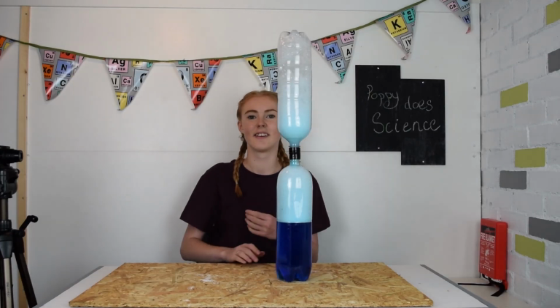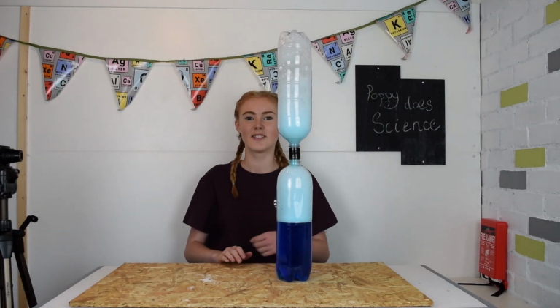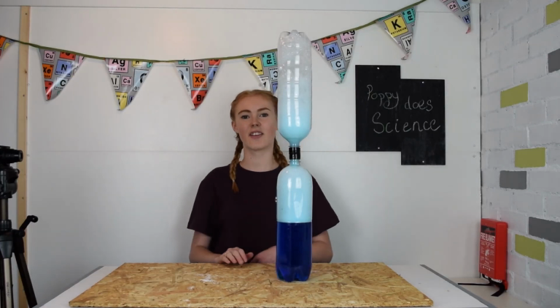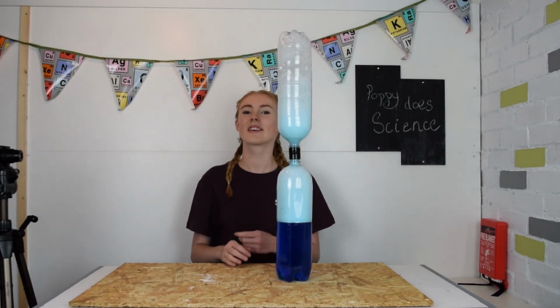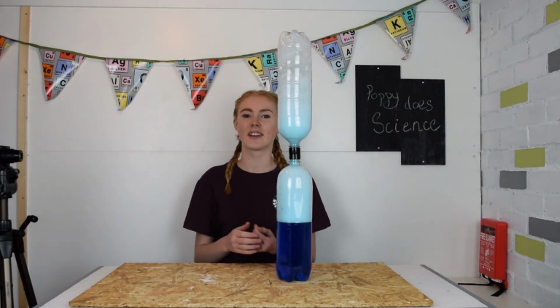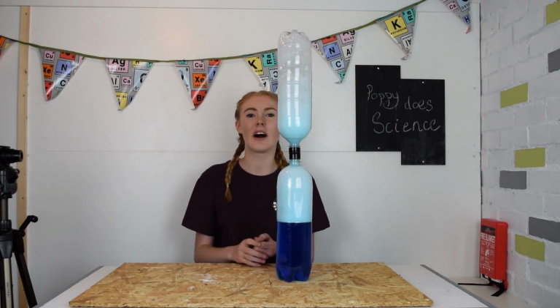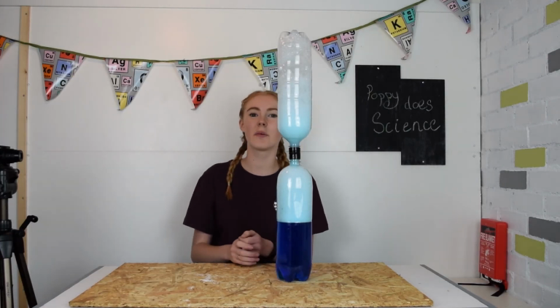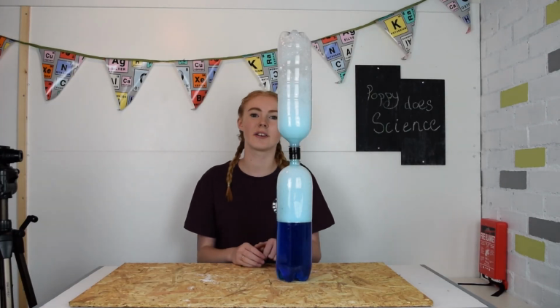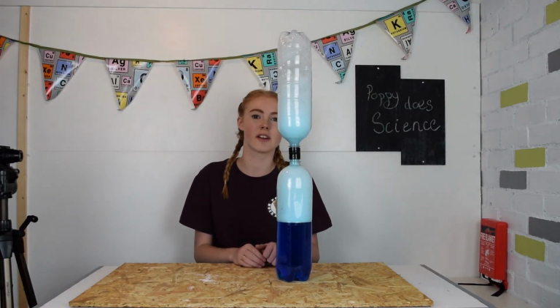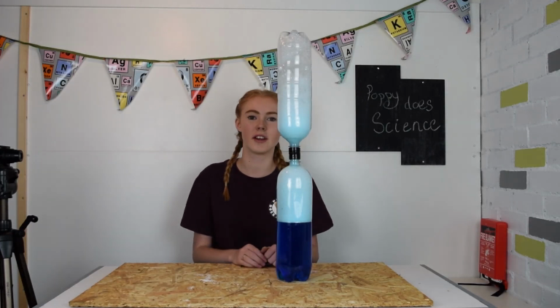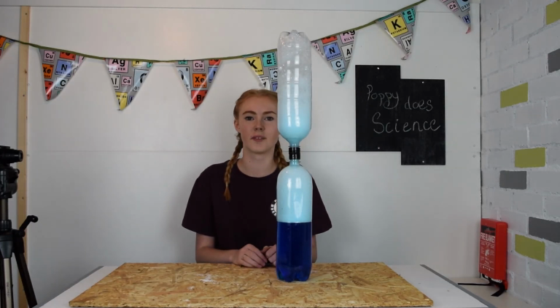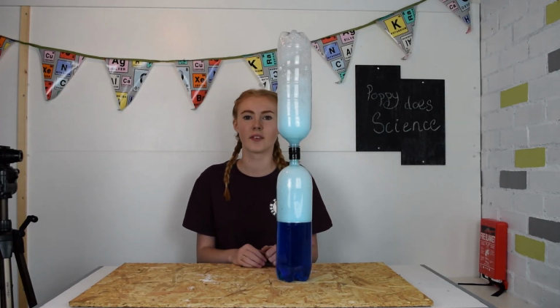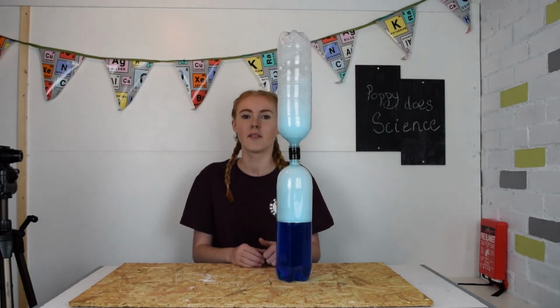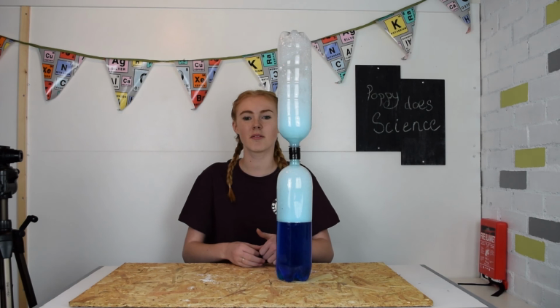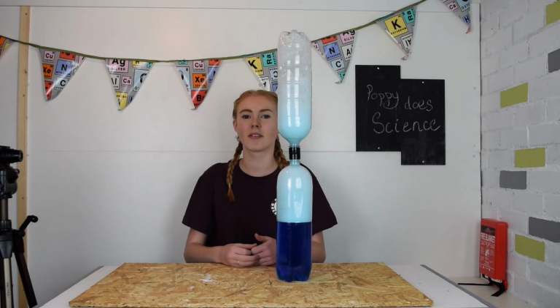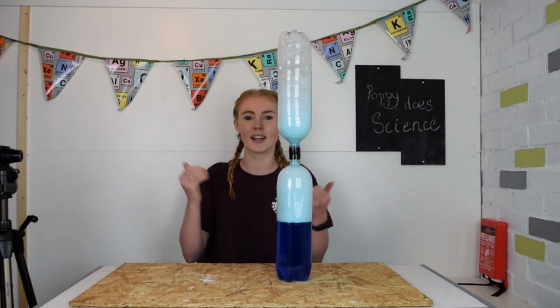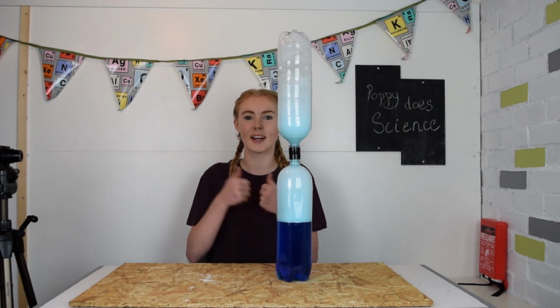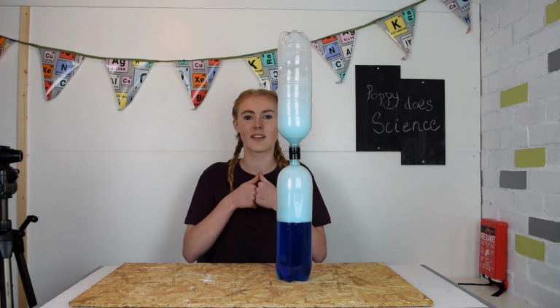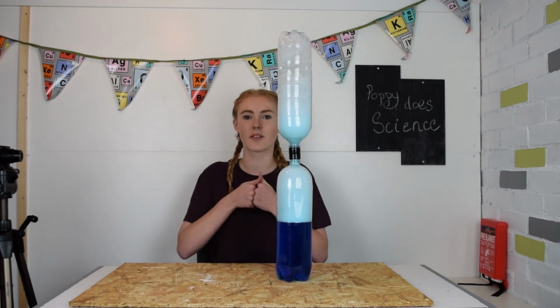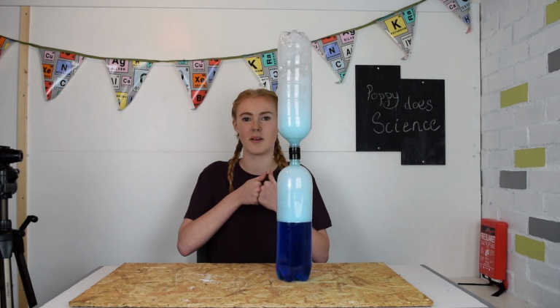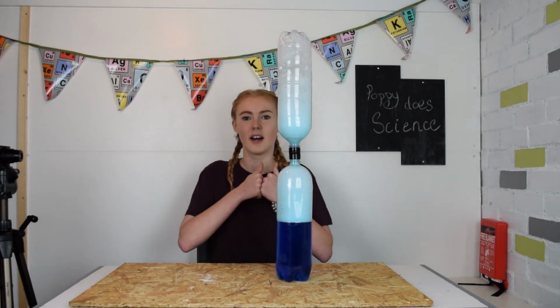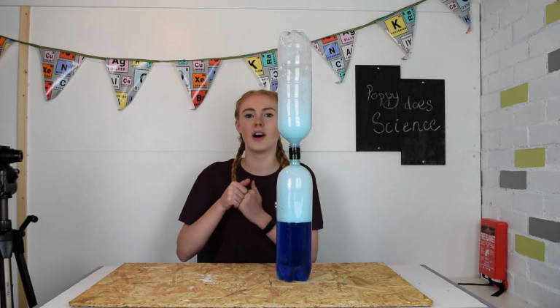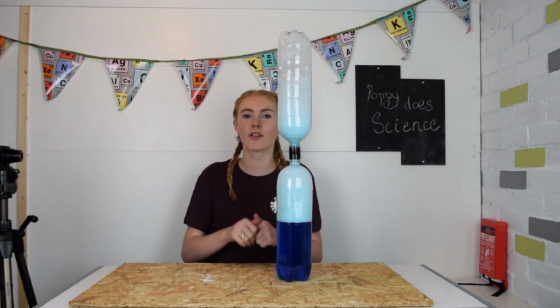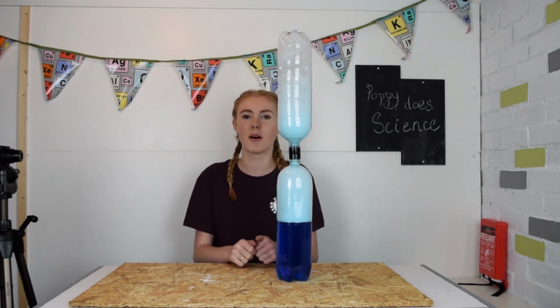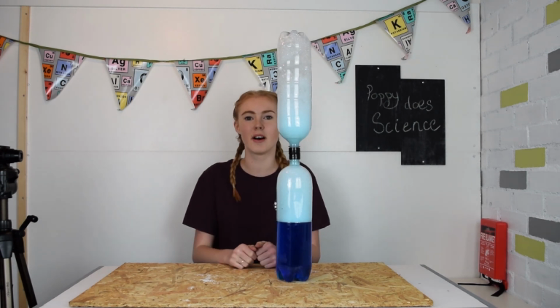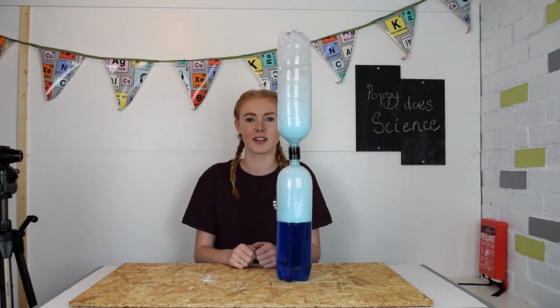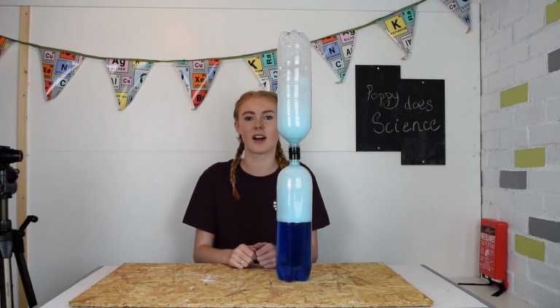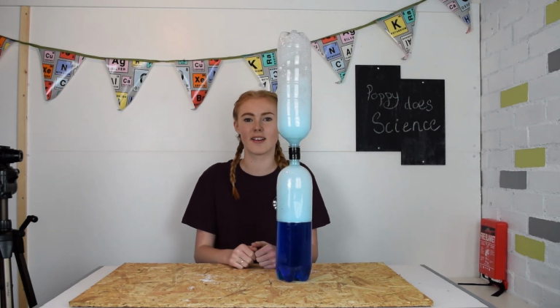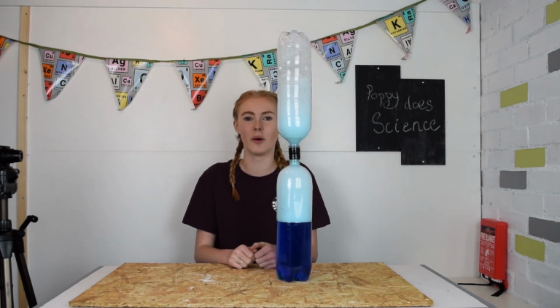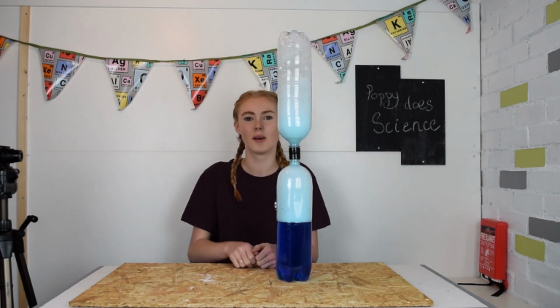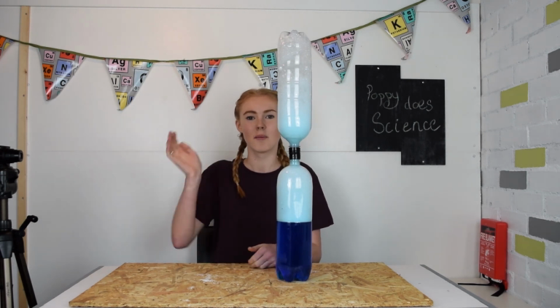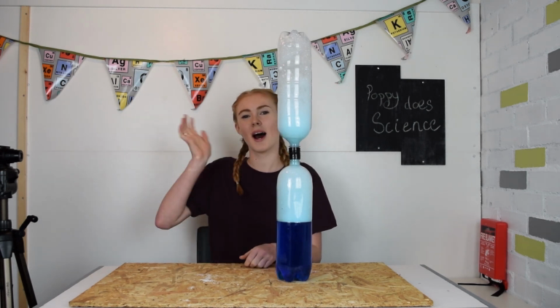Thanks for watching. I hope you enjoyed this video. Please remember to like and subscribe, and always remember you can try this at home. Bye!